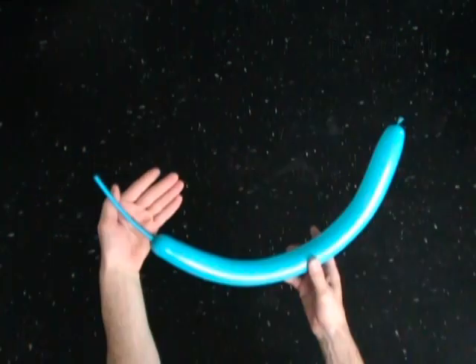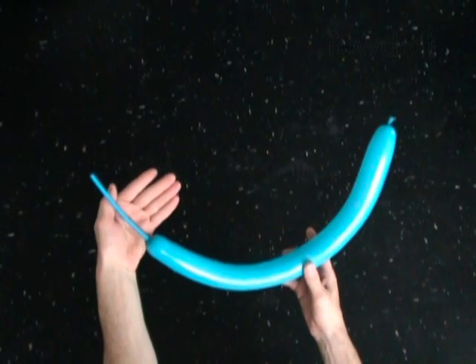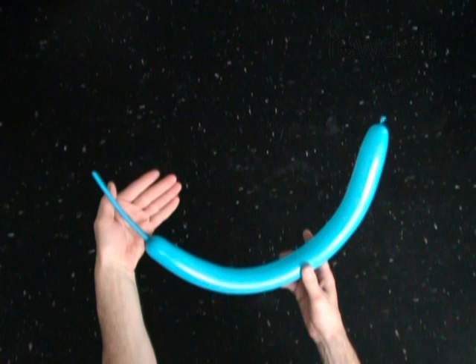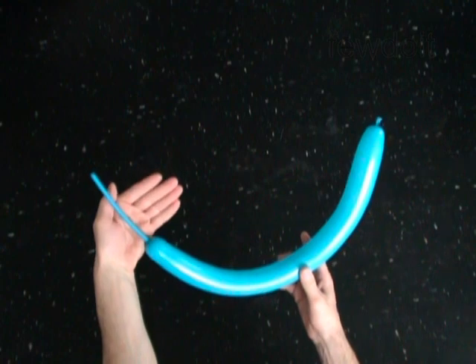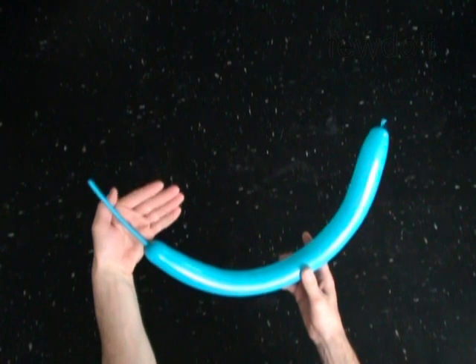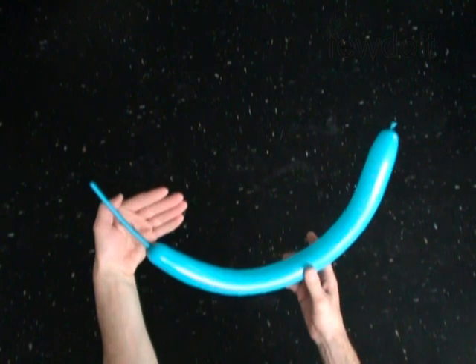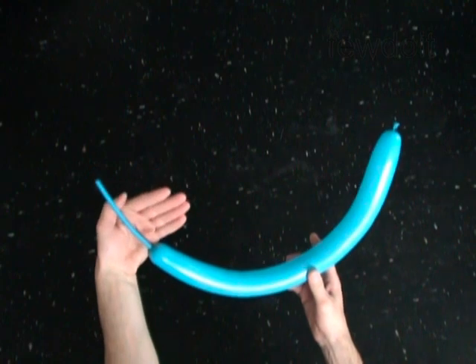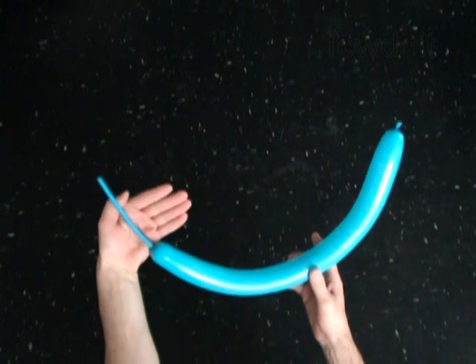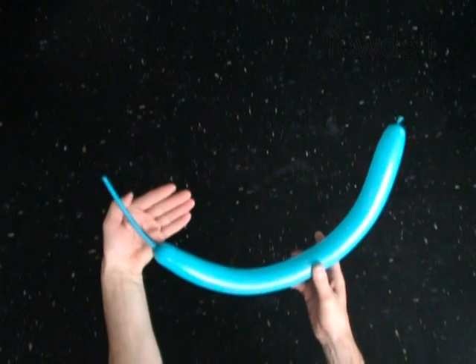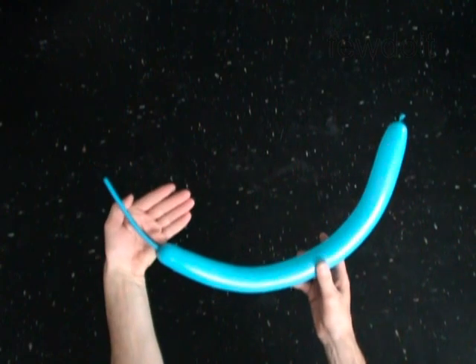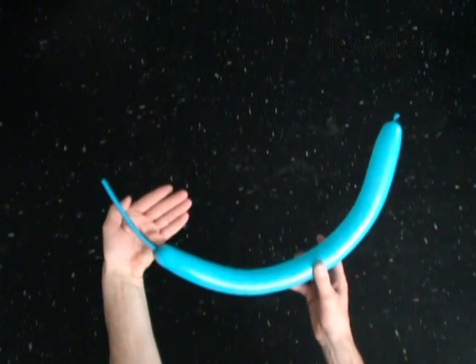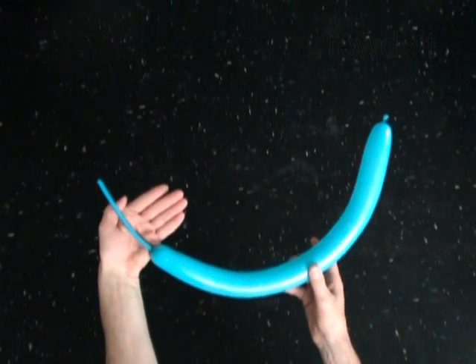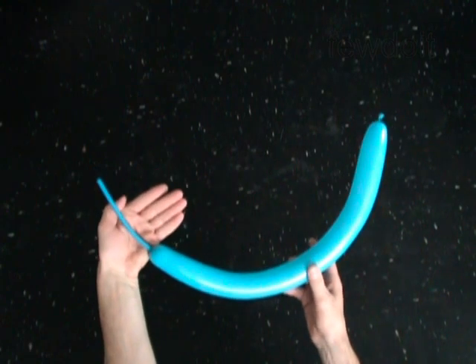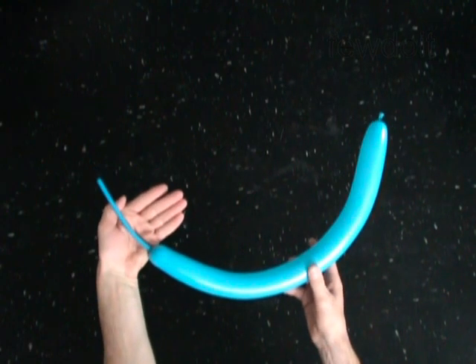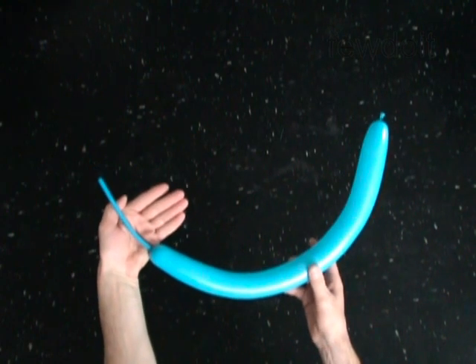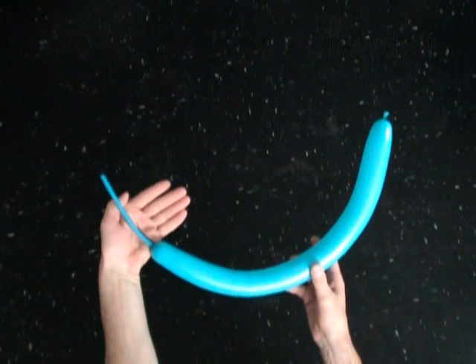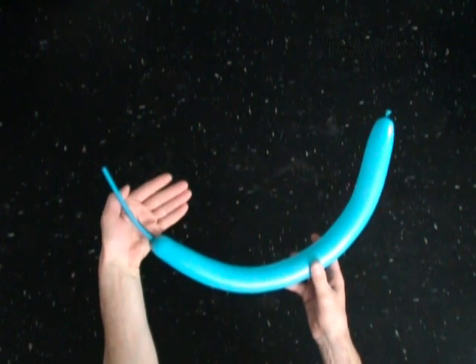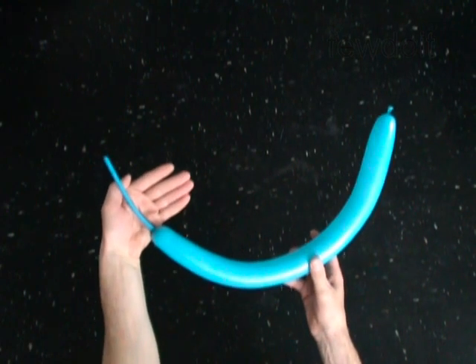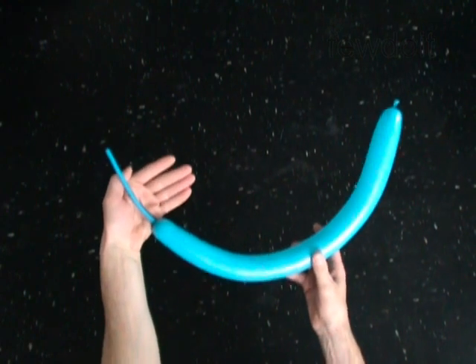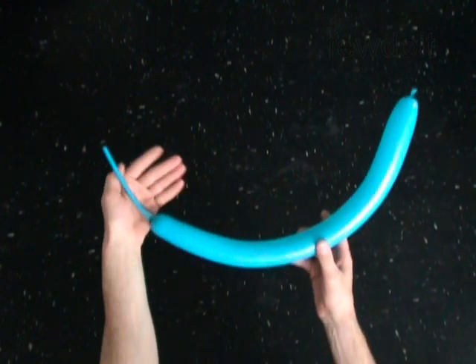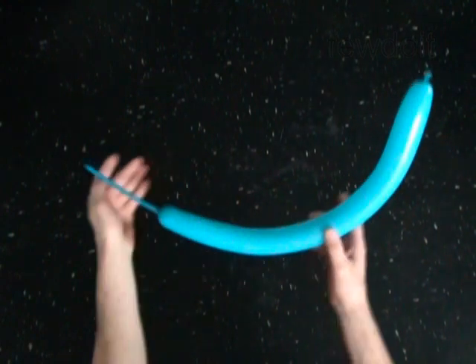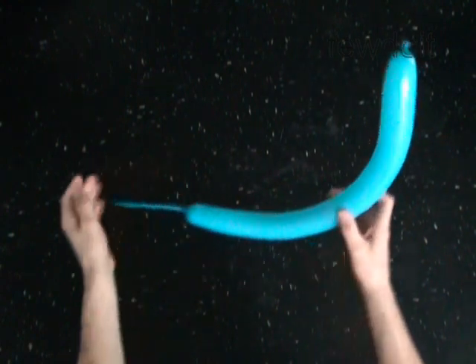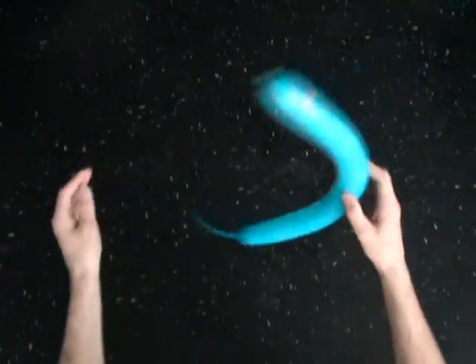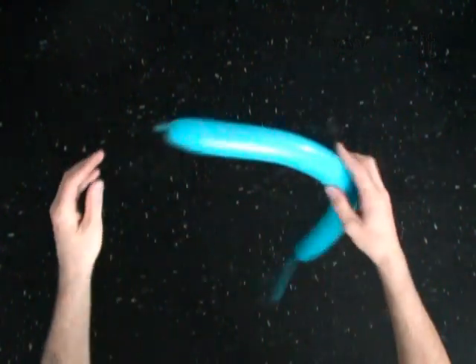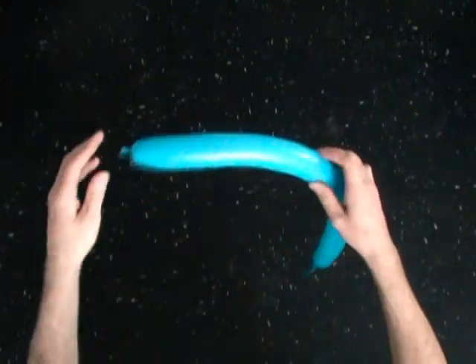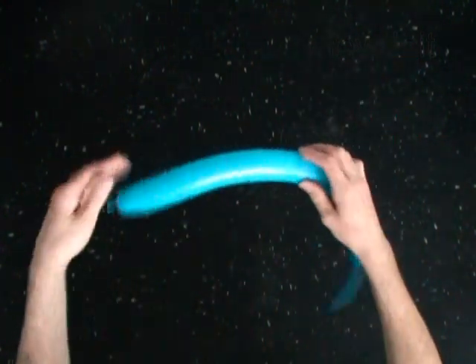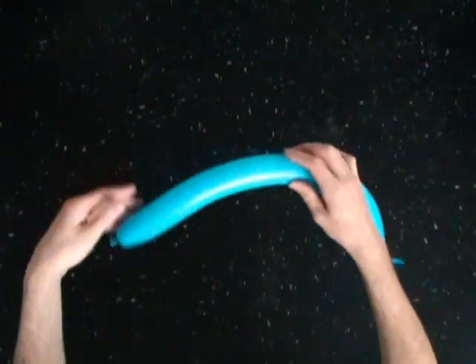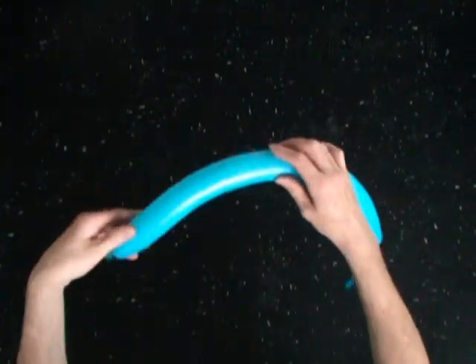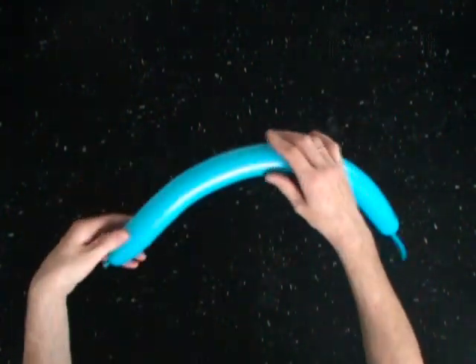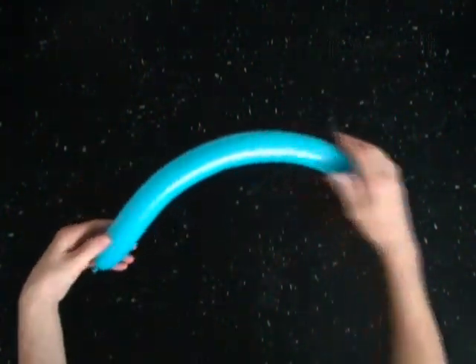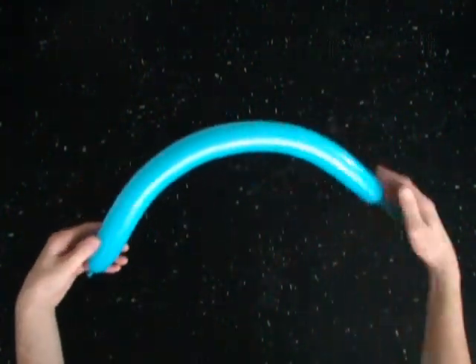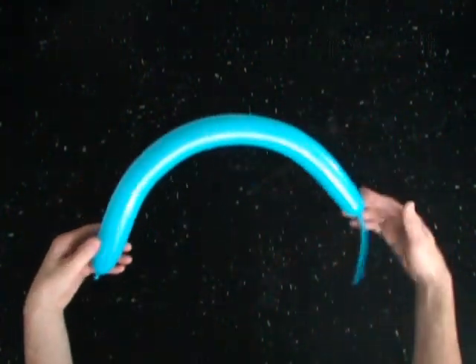Hello. We are going to make a bike. Inflate a balloon leaving a 5 inch flat tail.